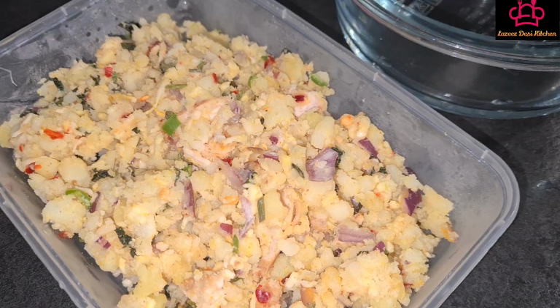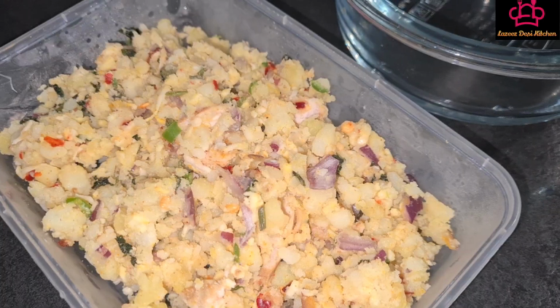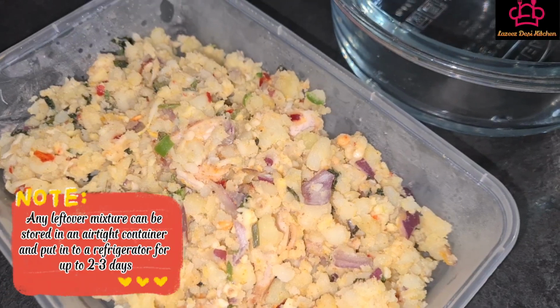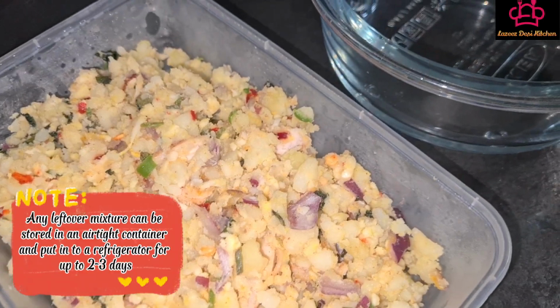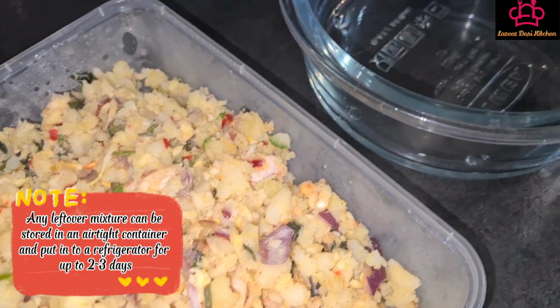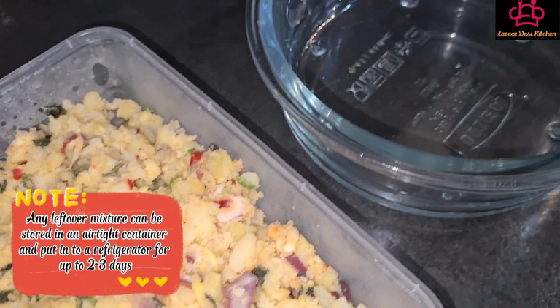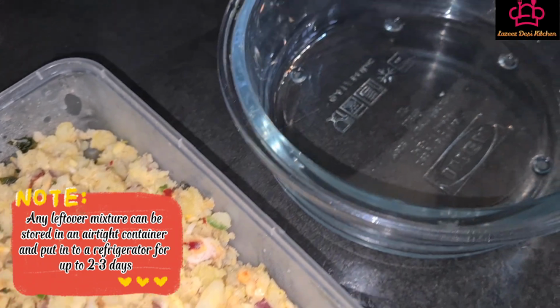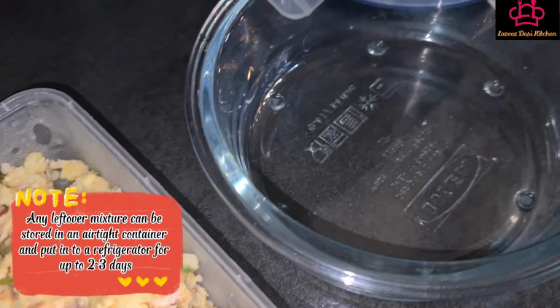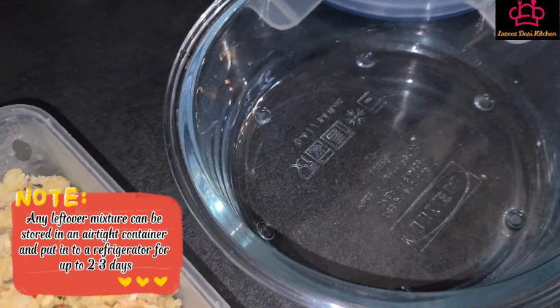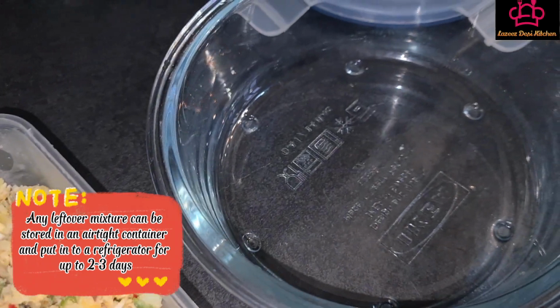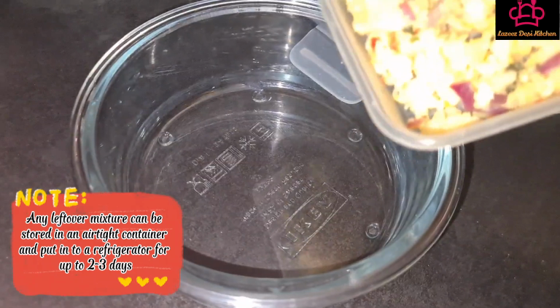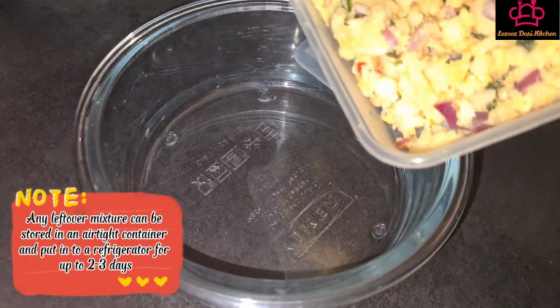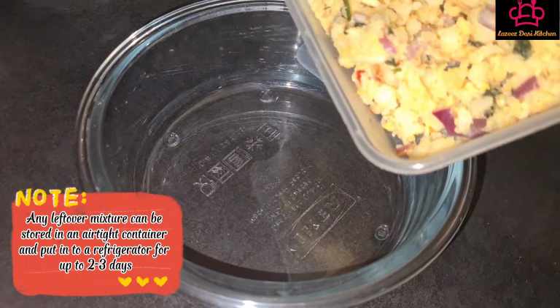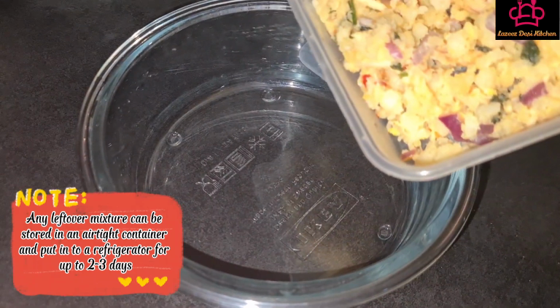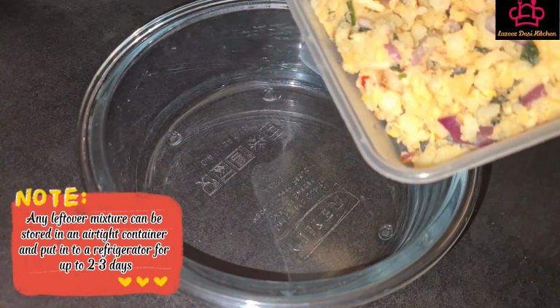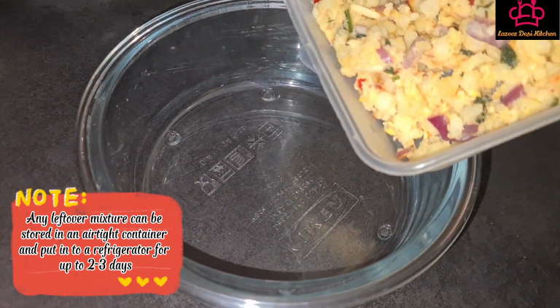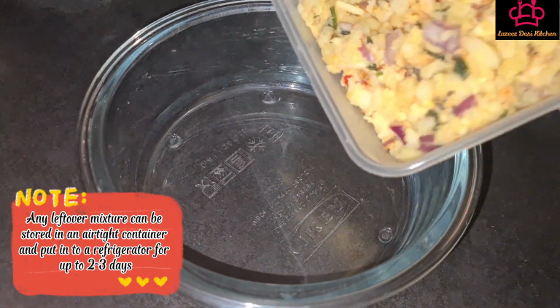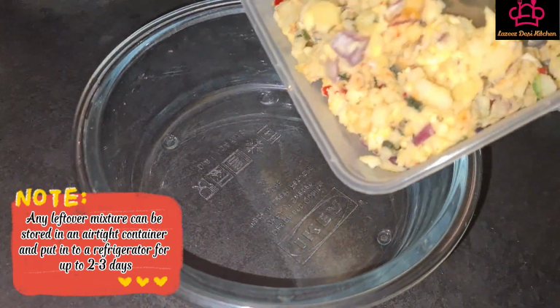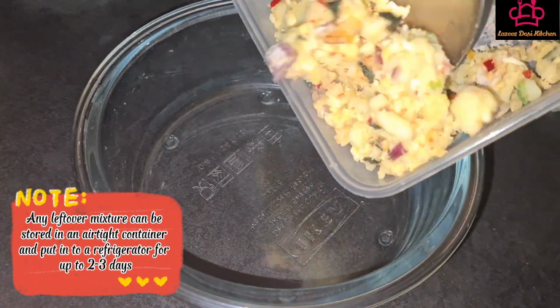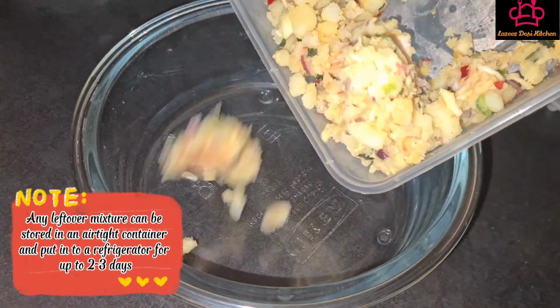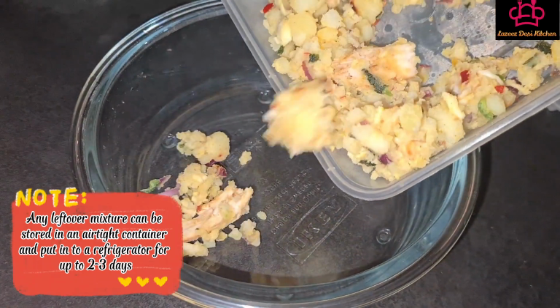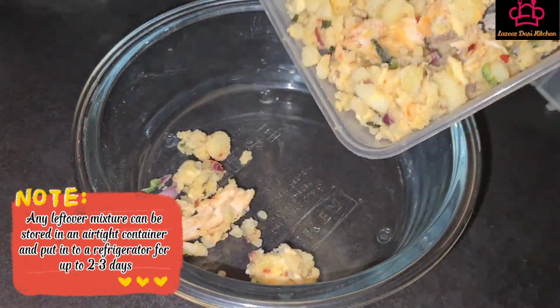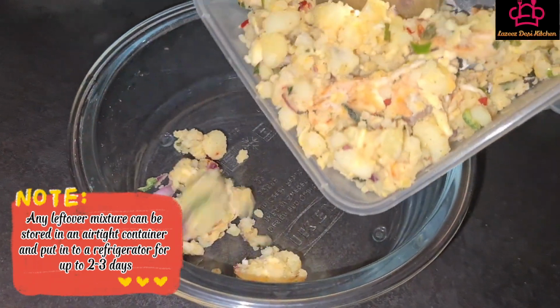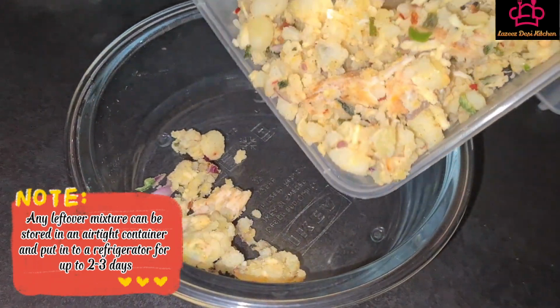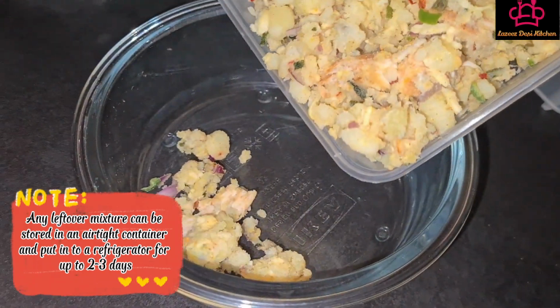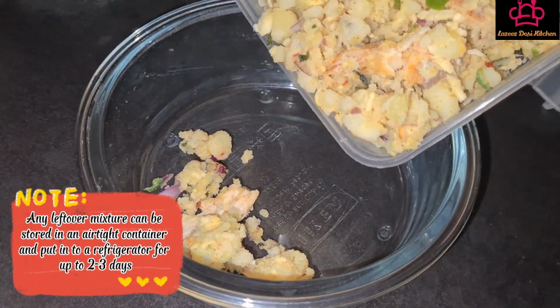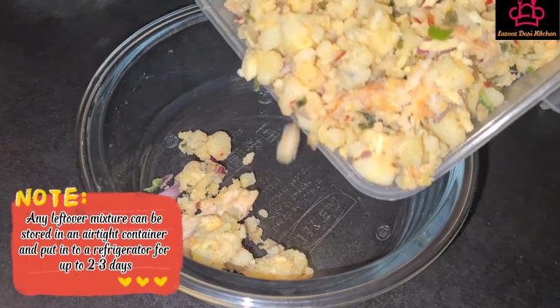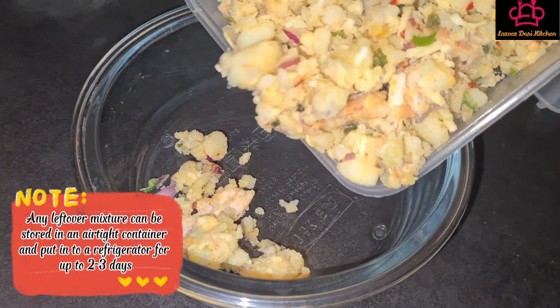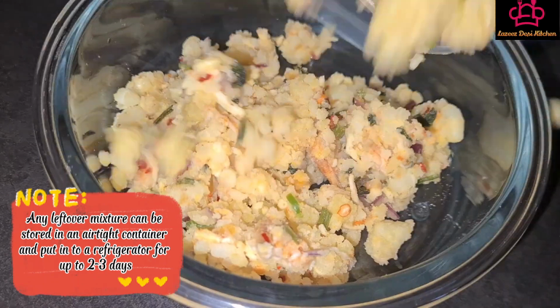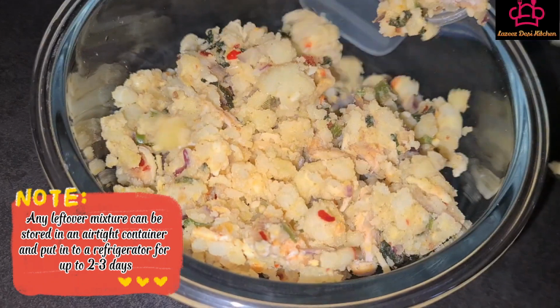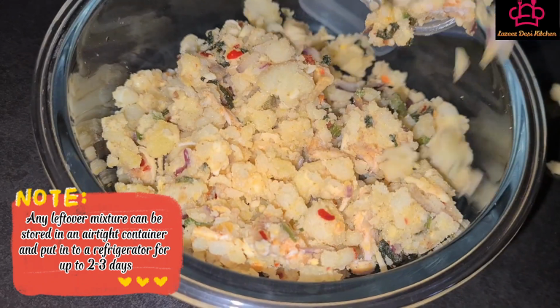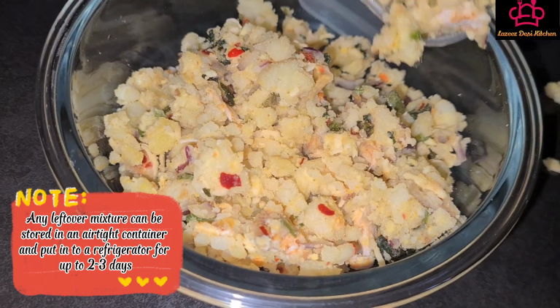Any leftover mixture can be stored in an airtight container and put into a refrigerator for up to 2–3 days.